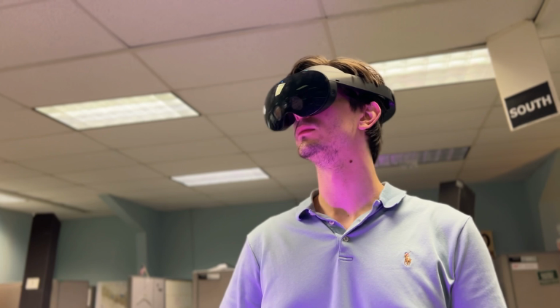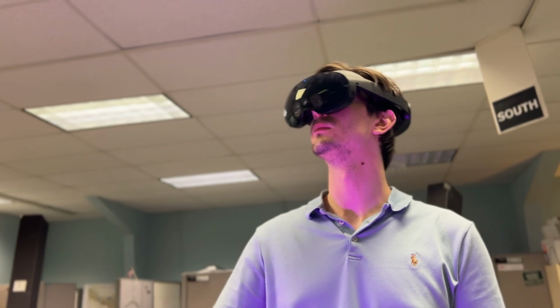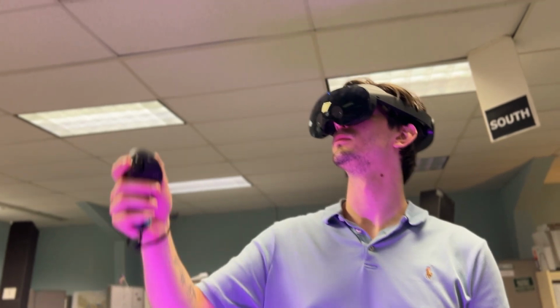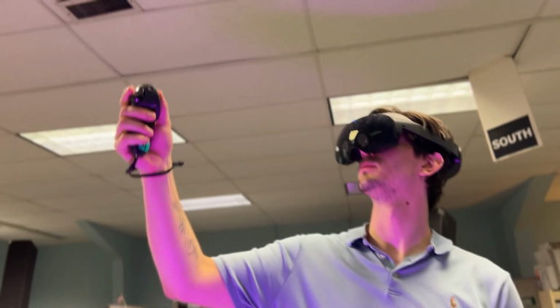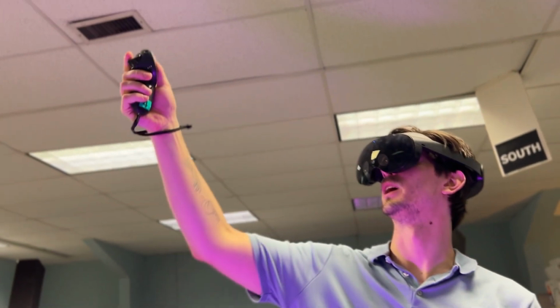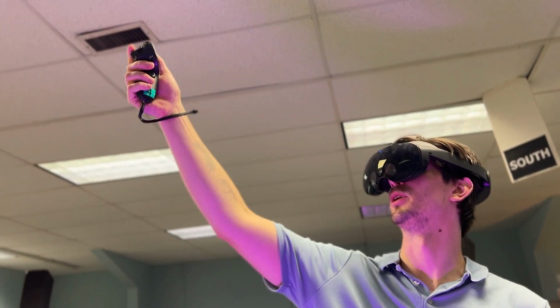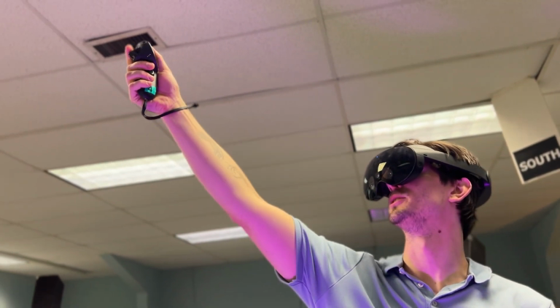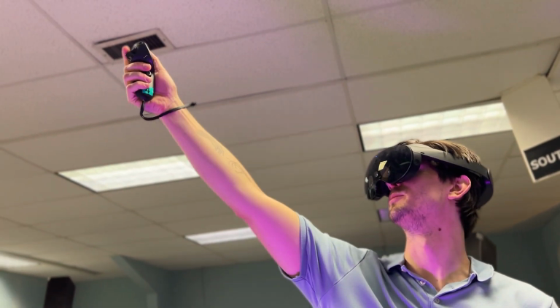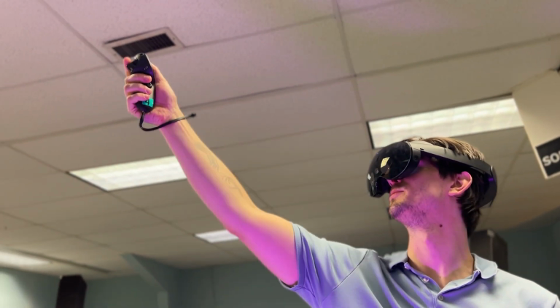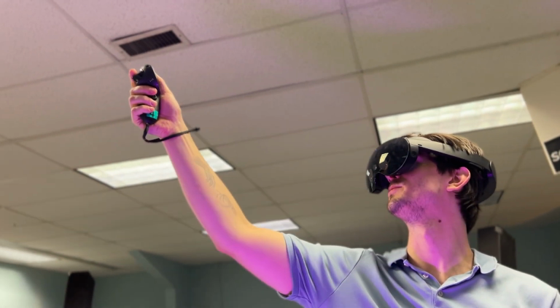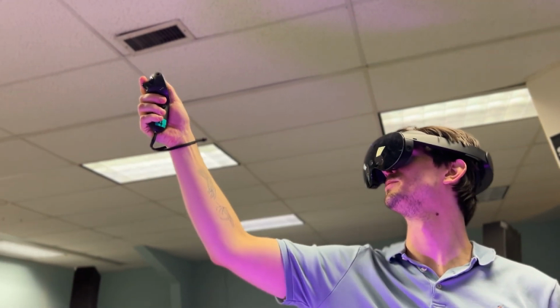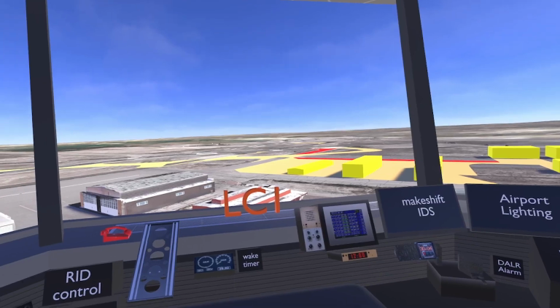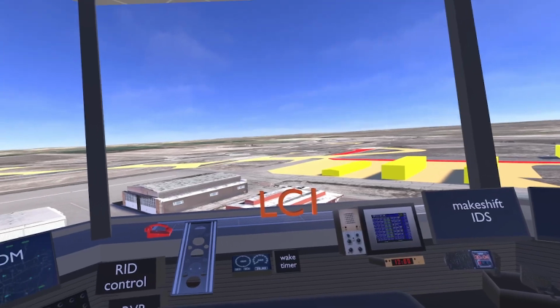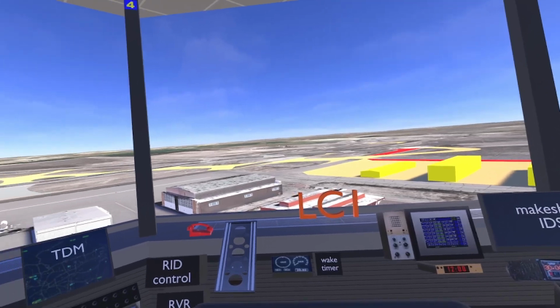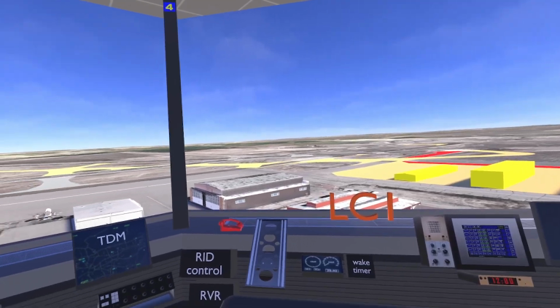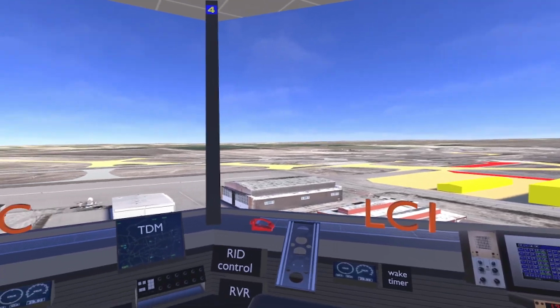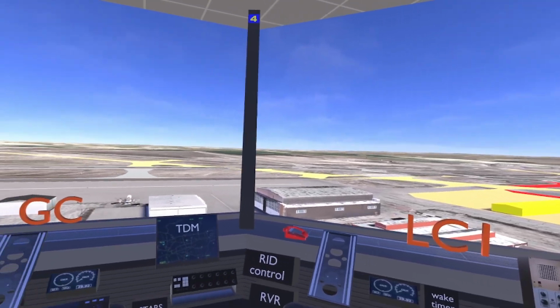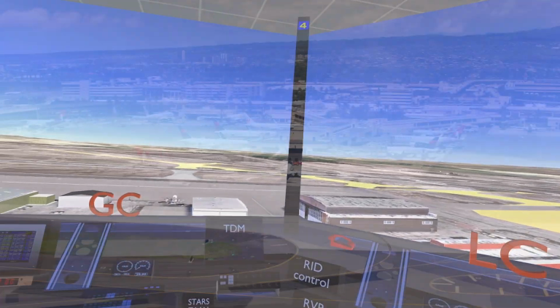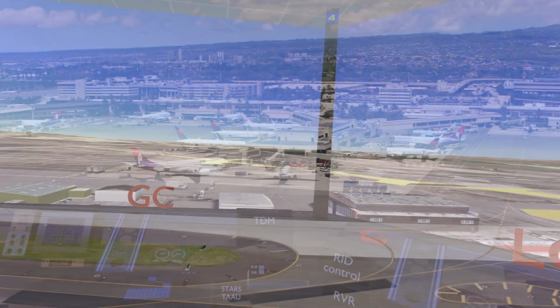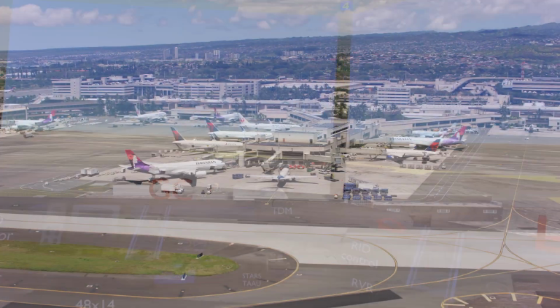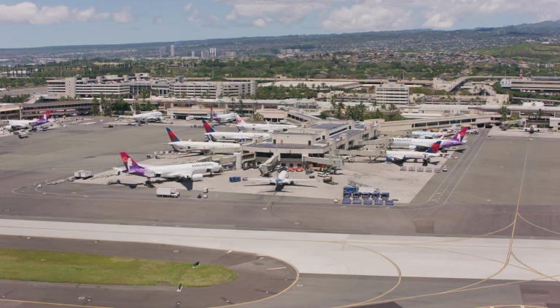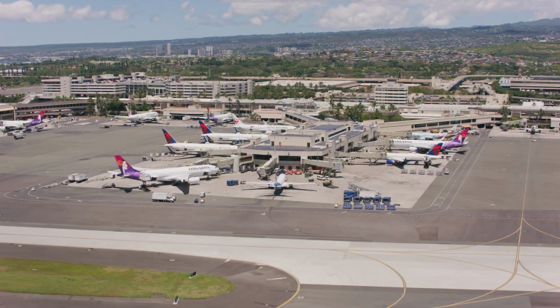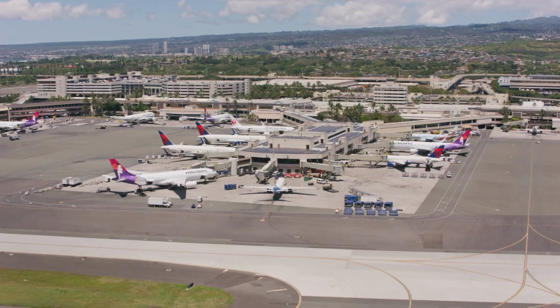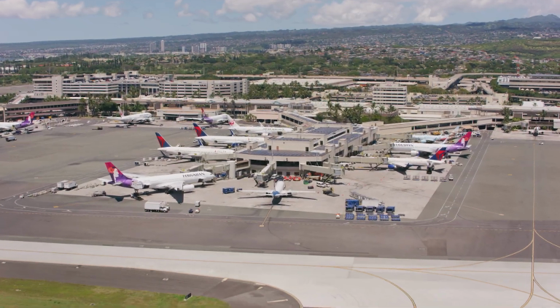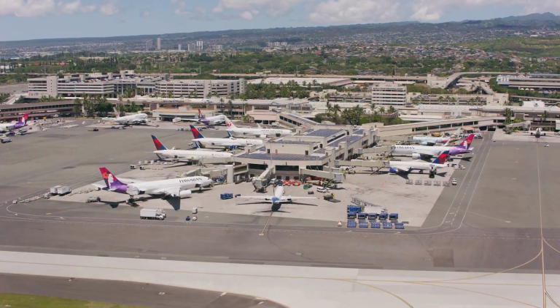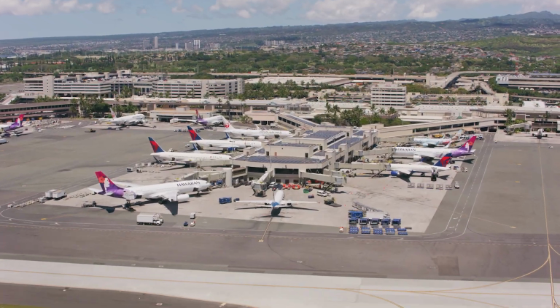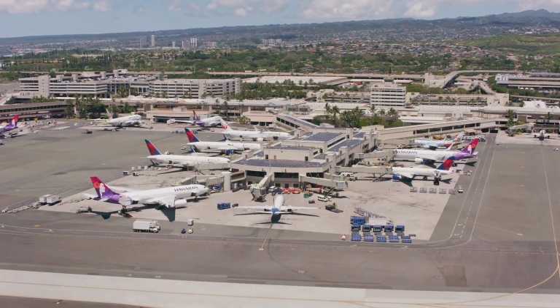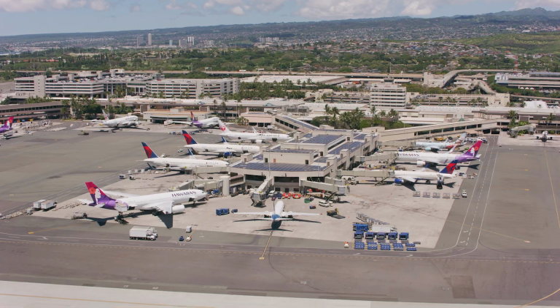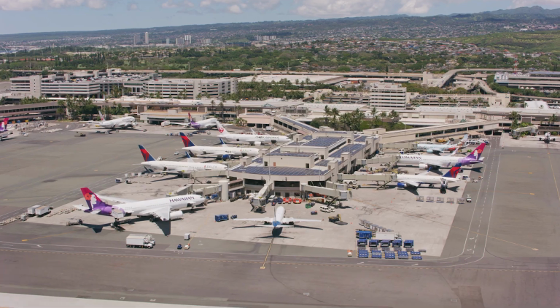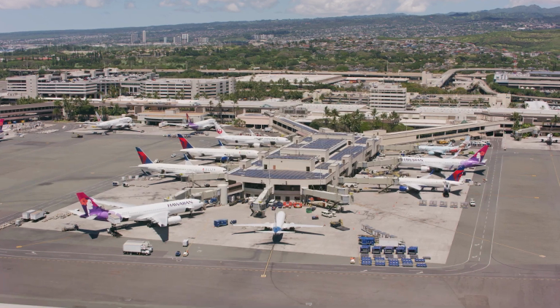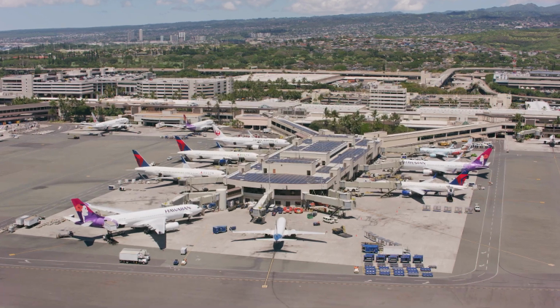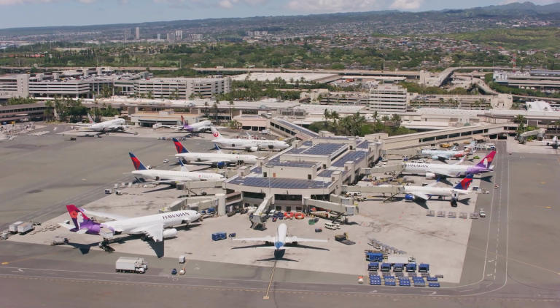Our virtual reality system provides the flexibility to bring AFTIL on the road, where we complete studies at customer facilities.